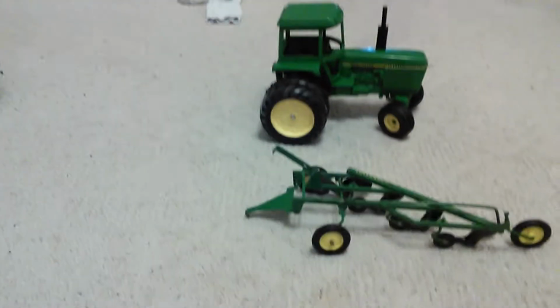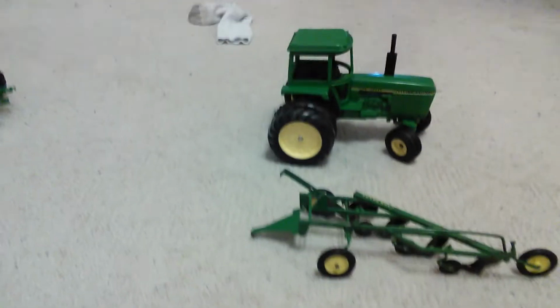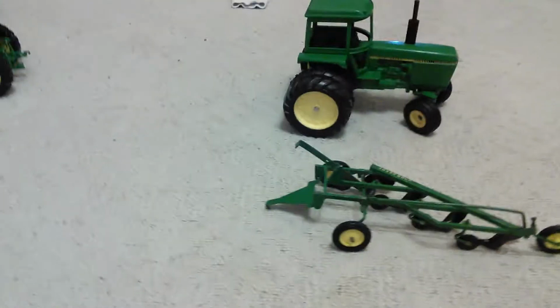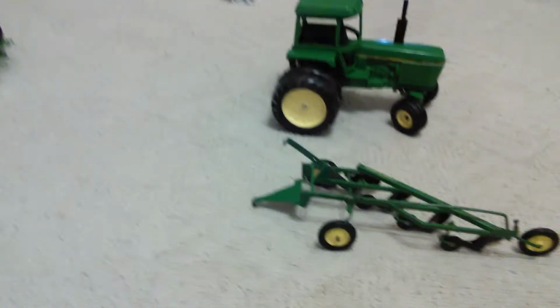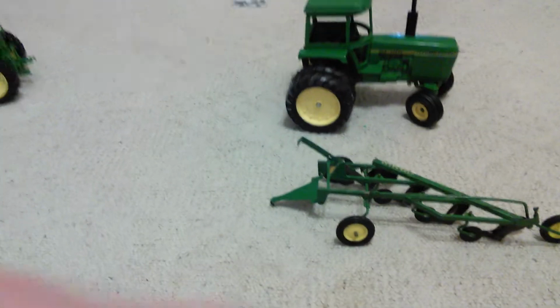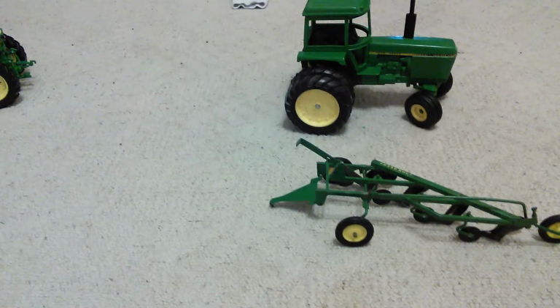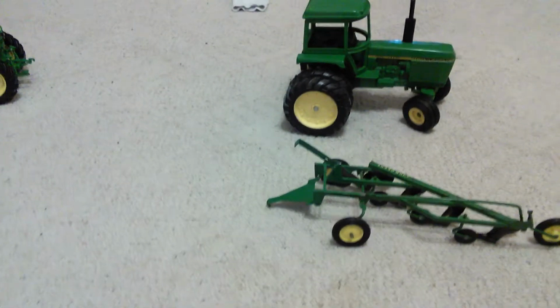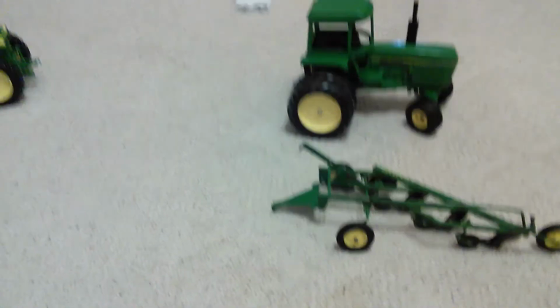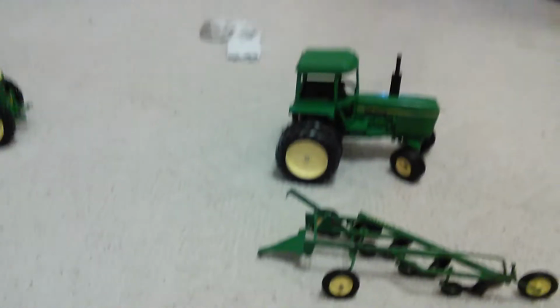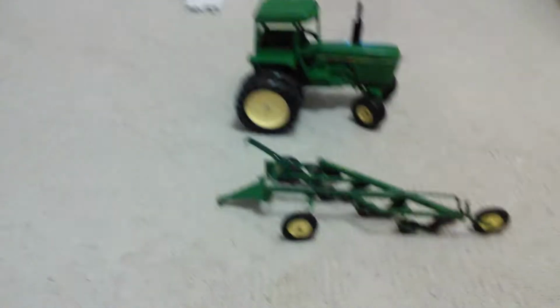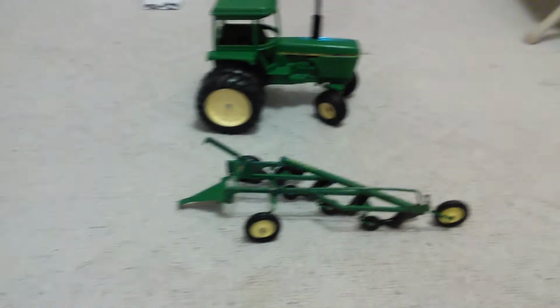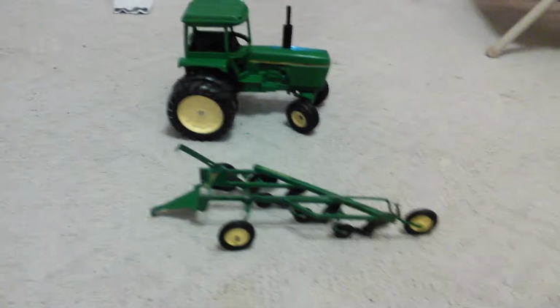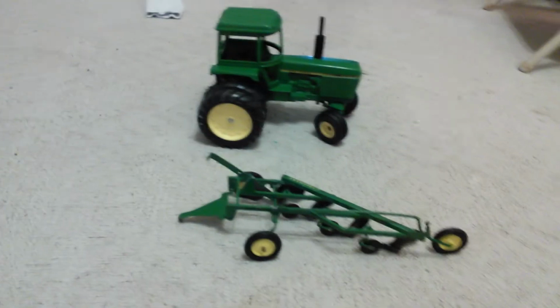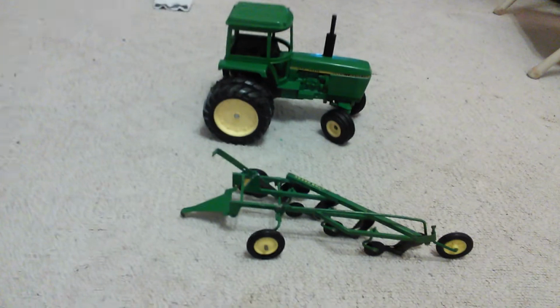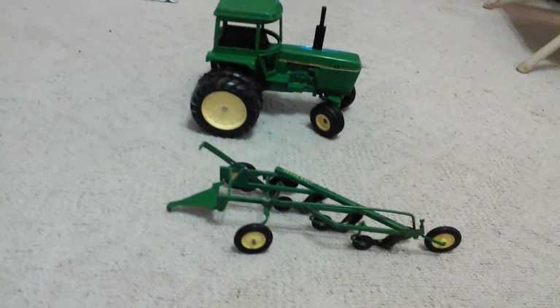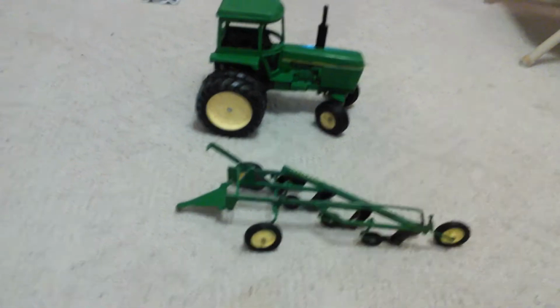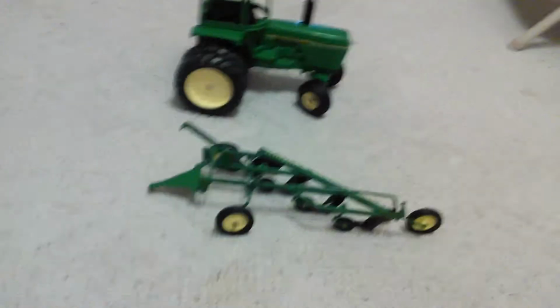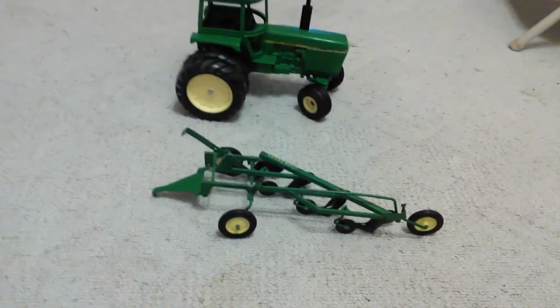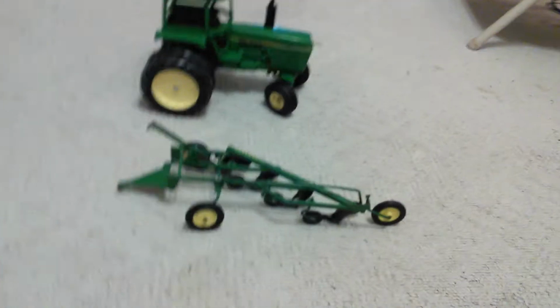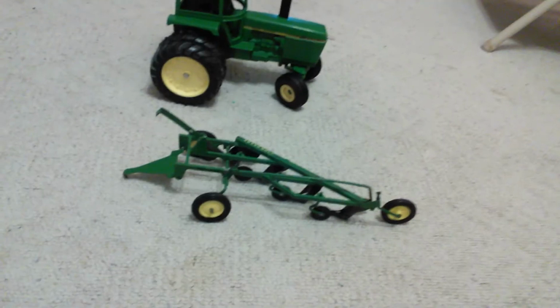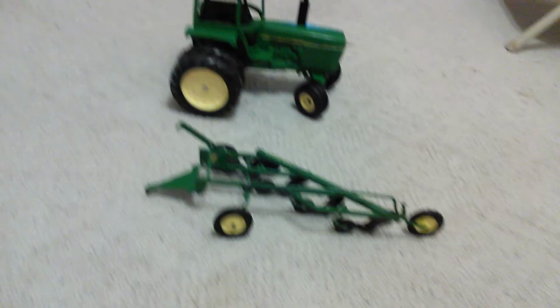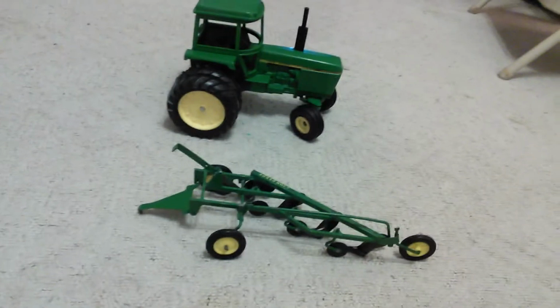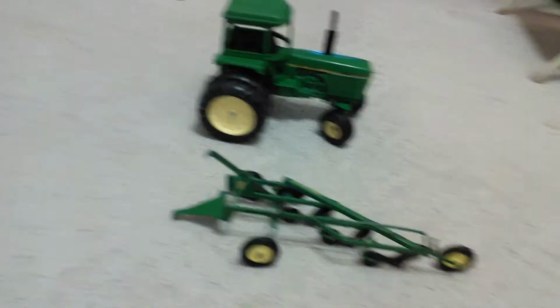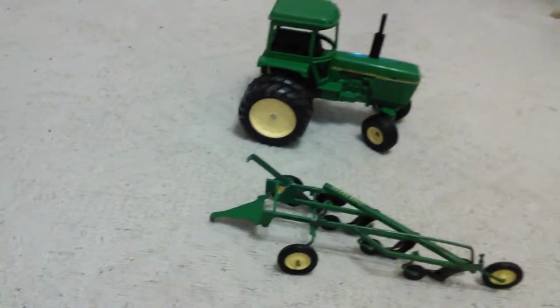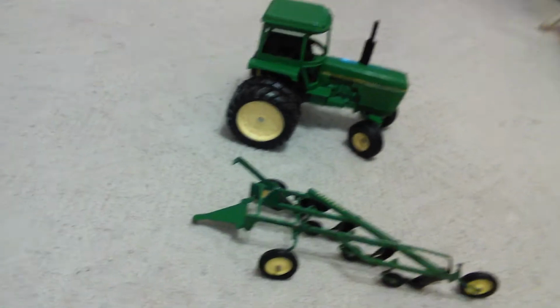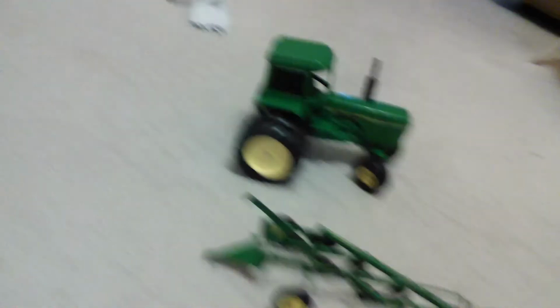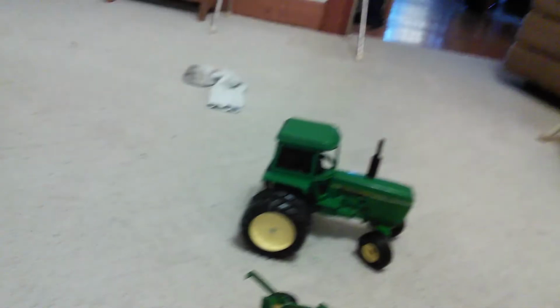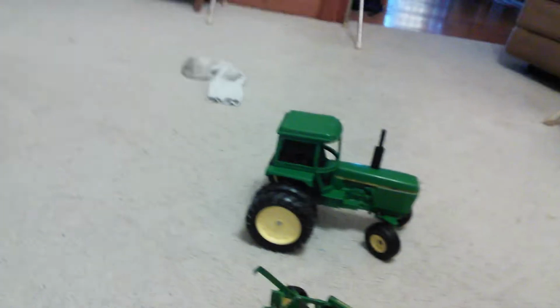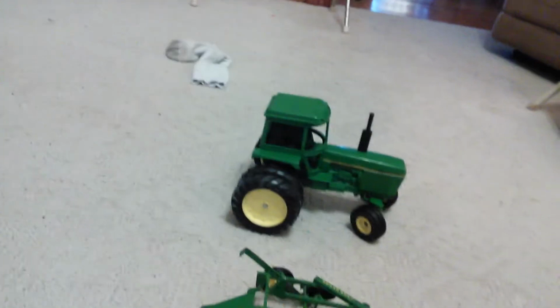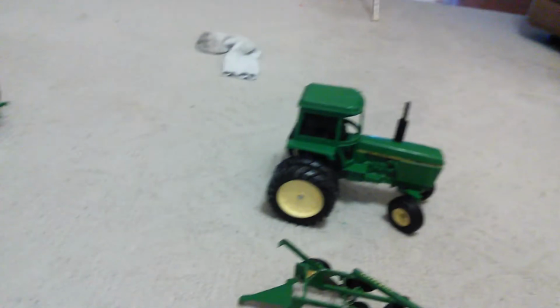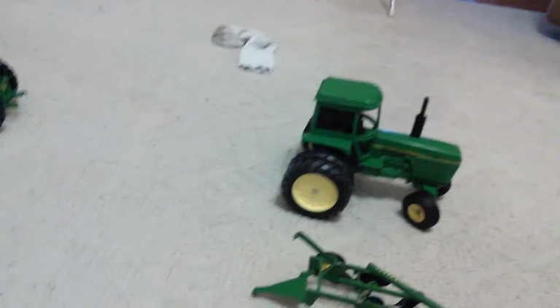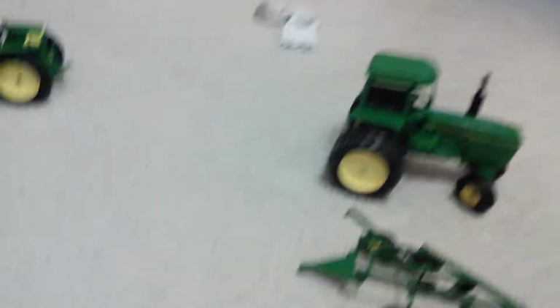The tractor was originally $40 and the plow was $65. There's a lot of stuff — and then I got one more thing.